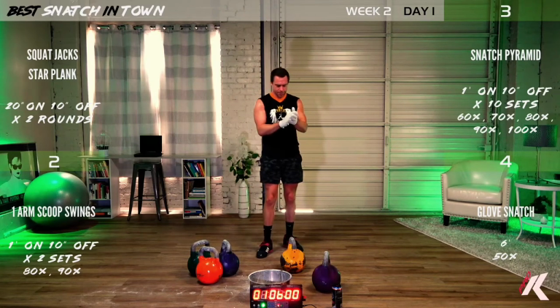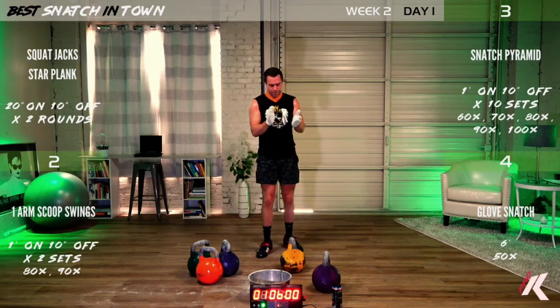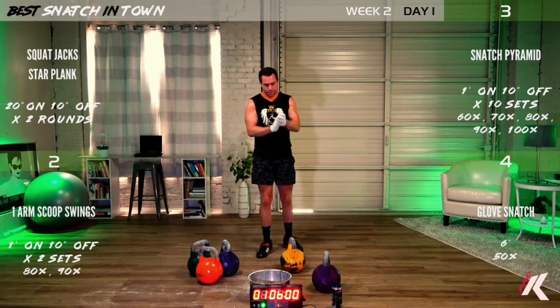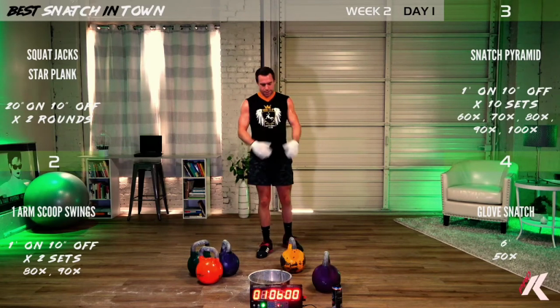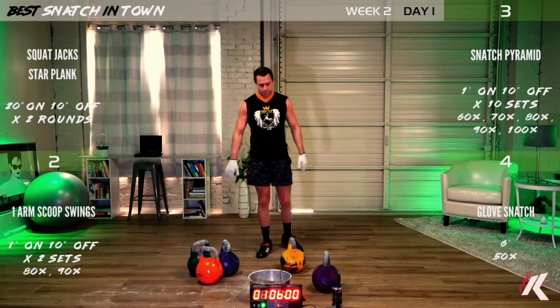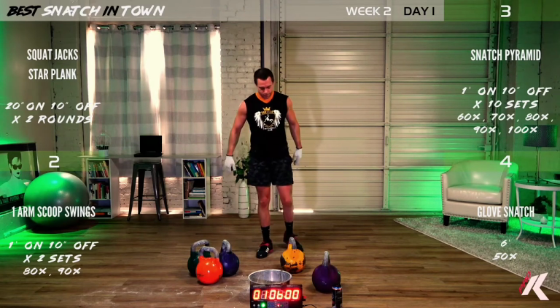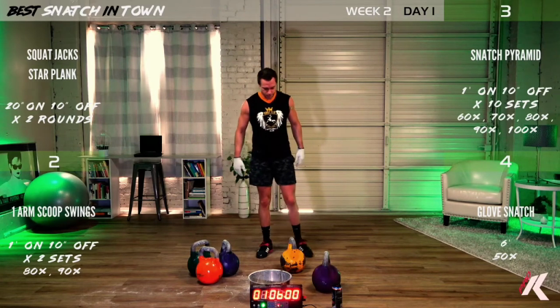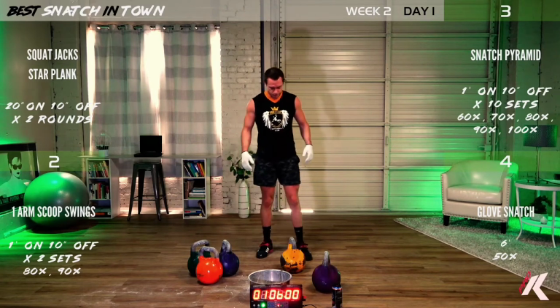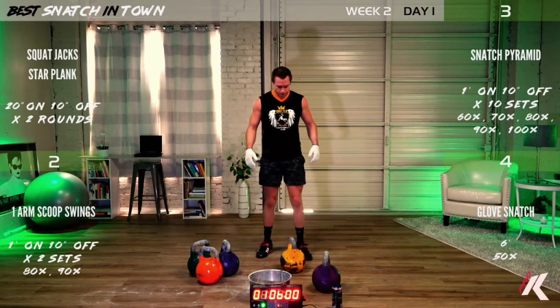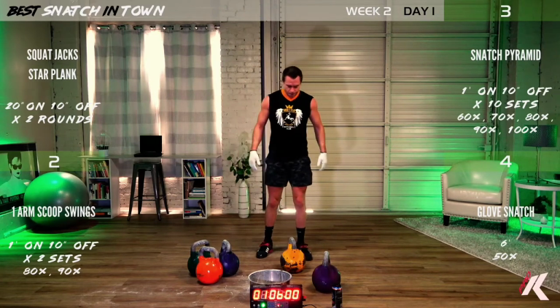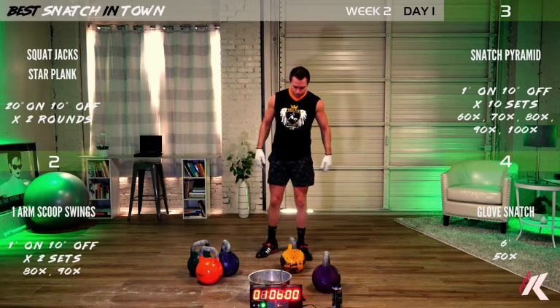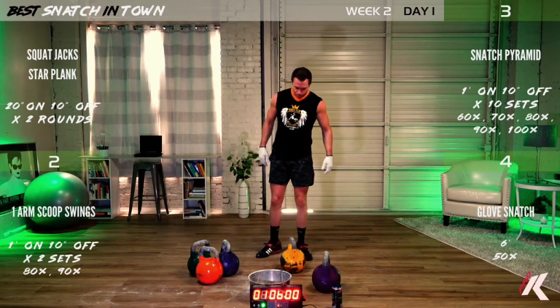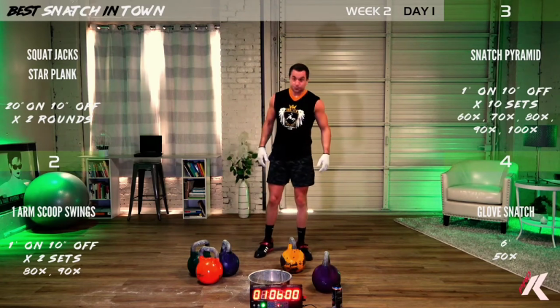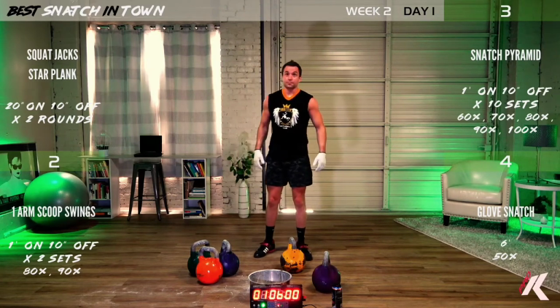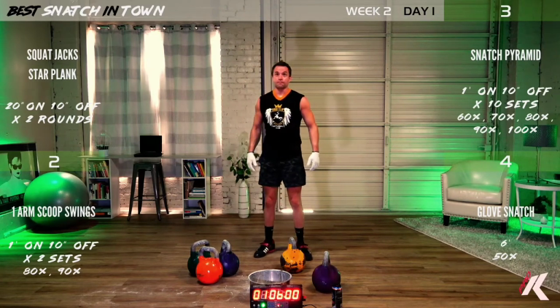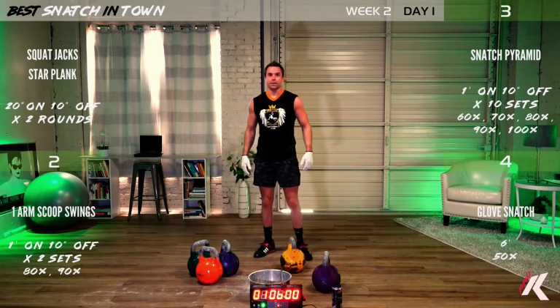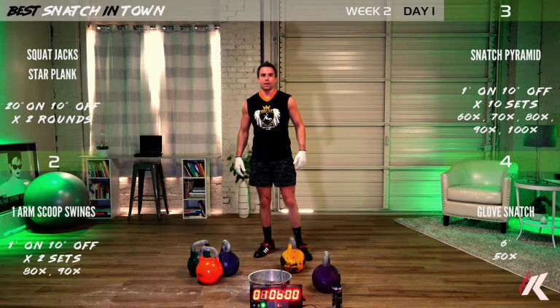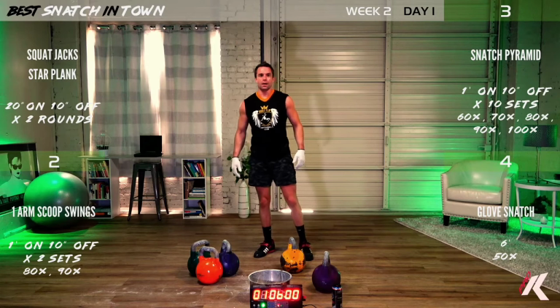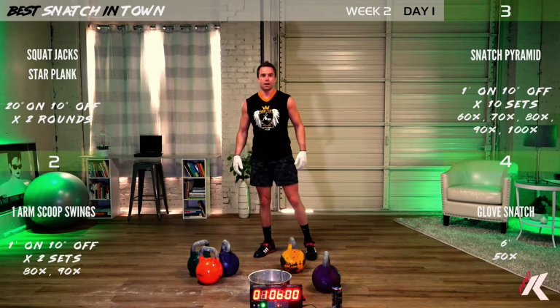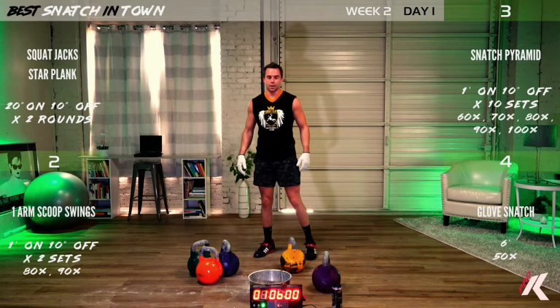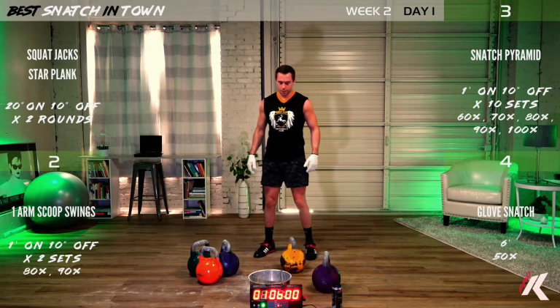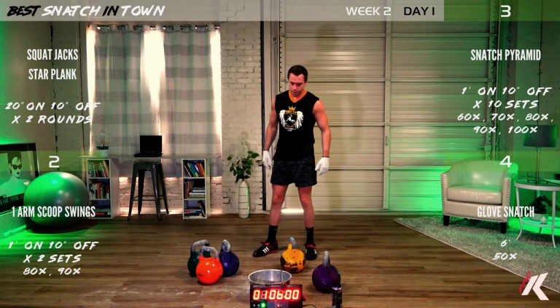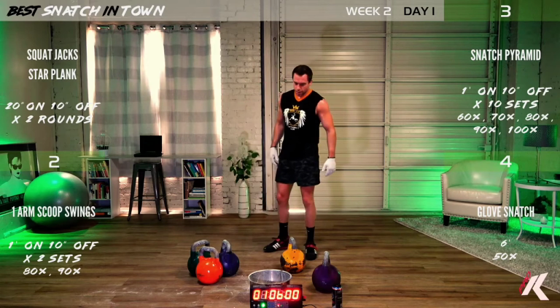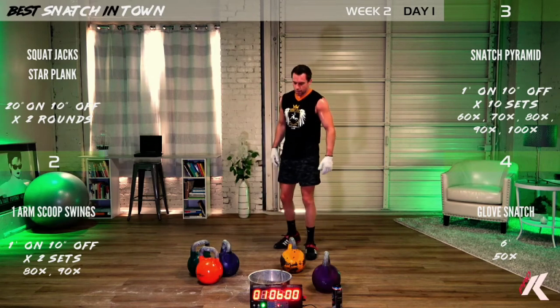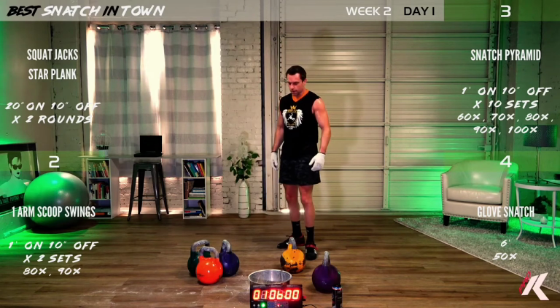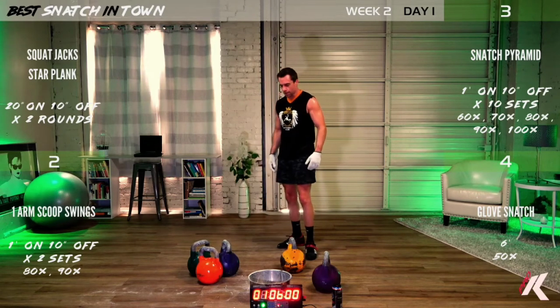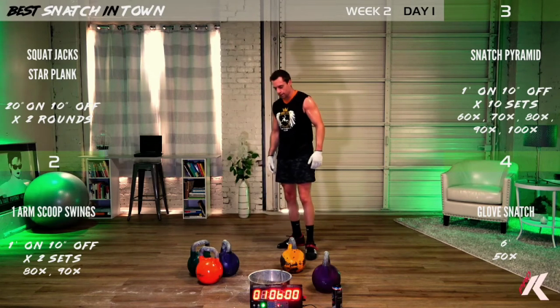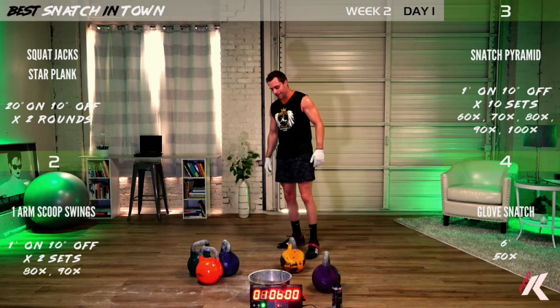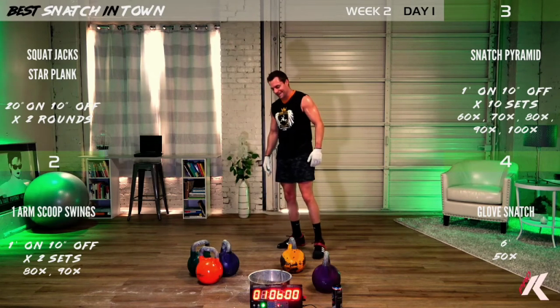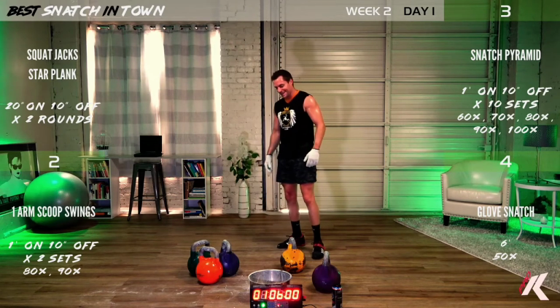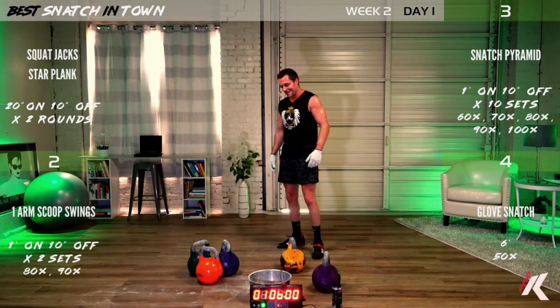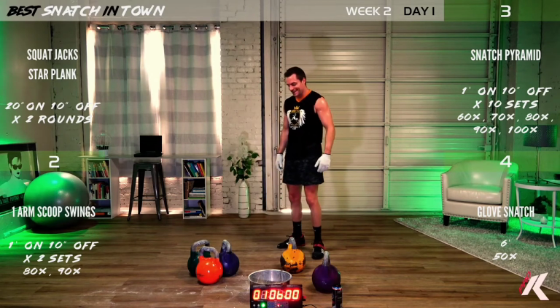Want to be good at snatch? Do snatch. Six minutes, glove set. Nice and easy.